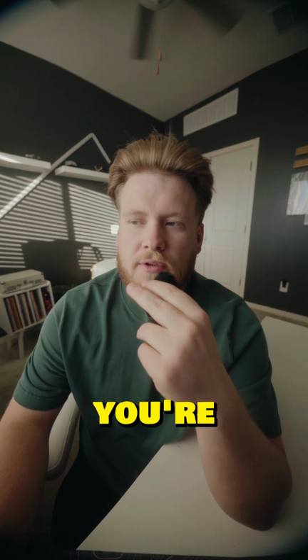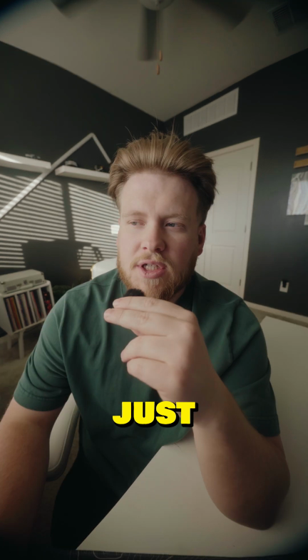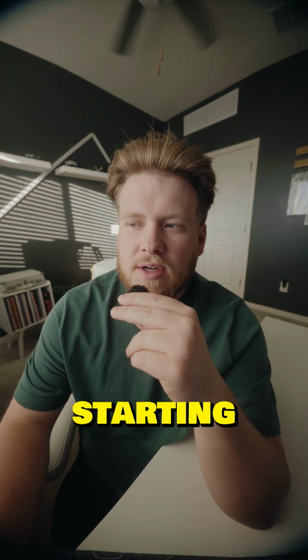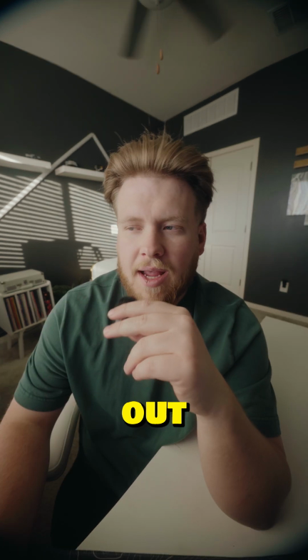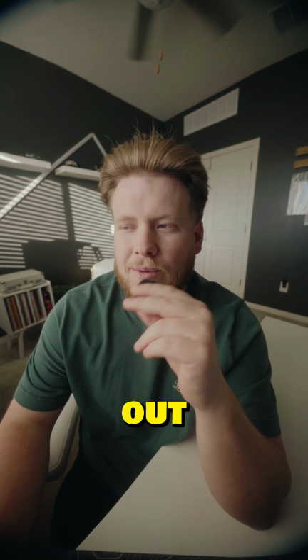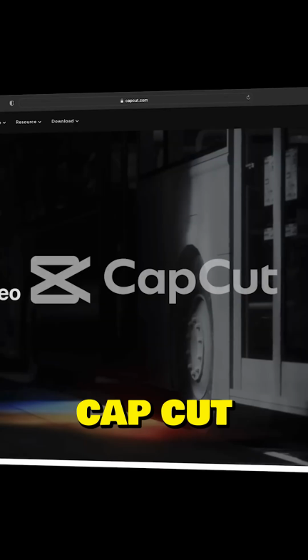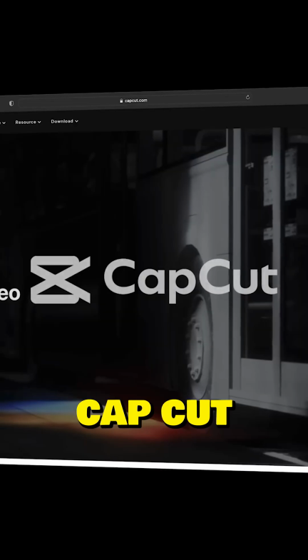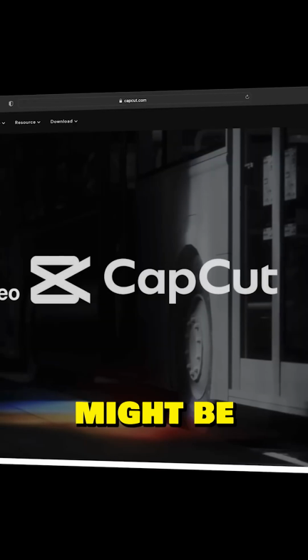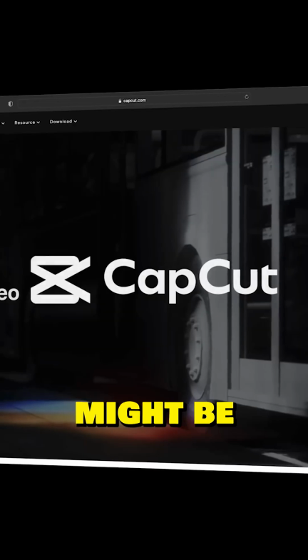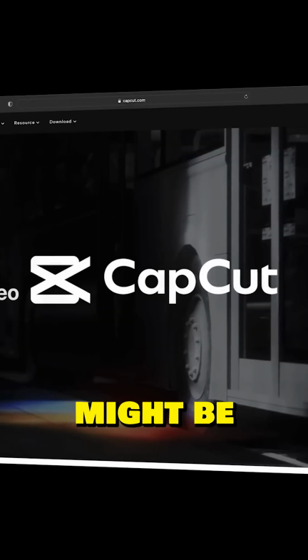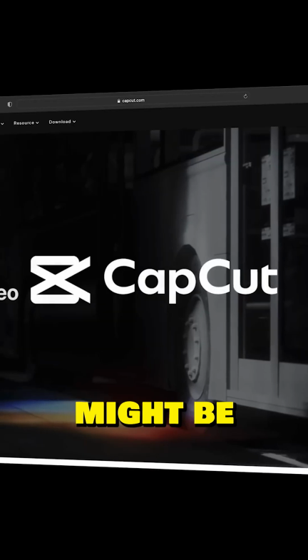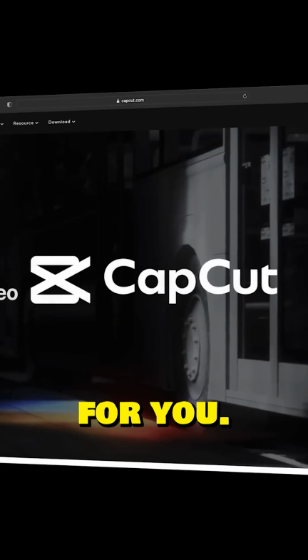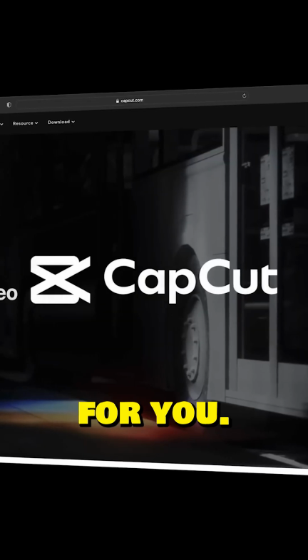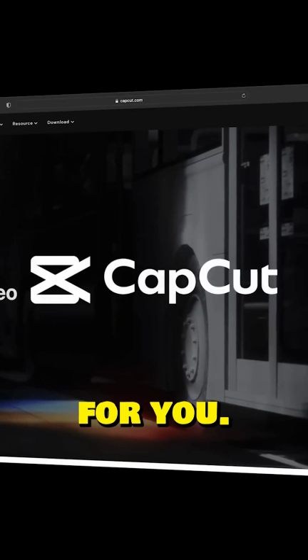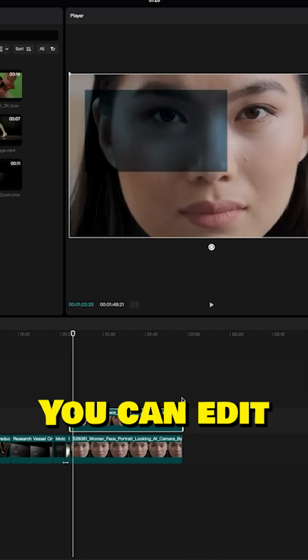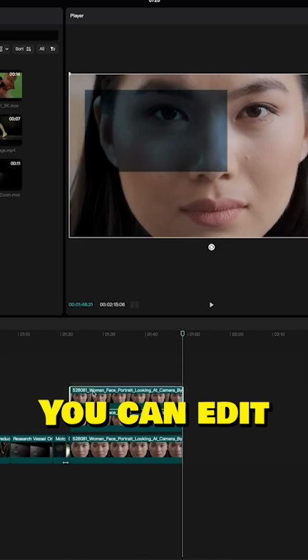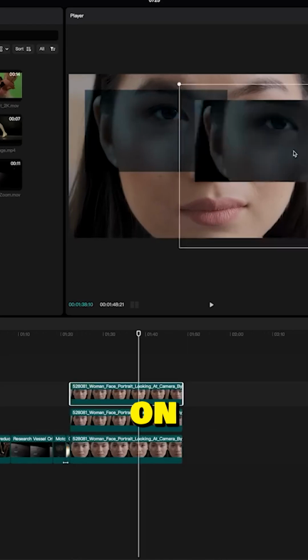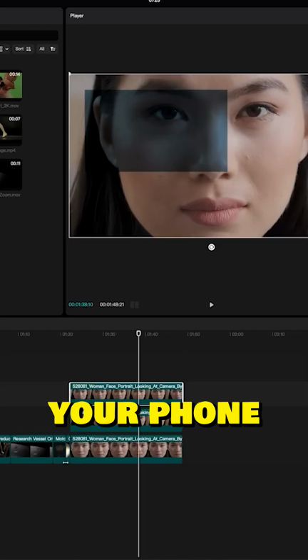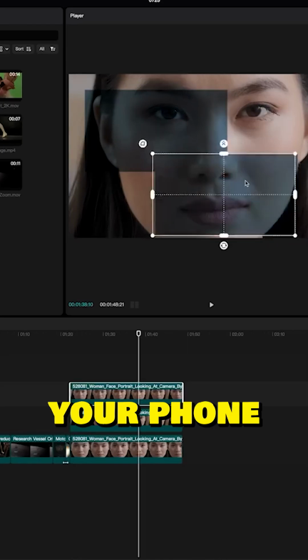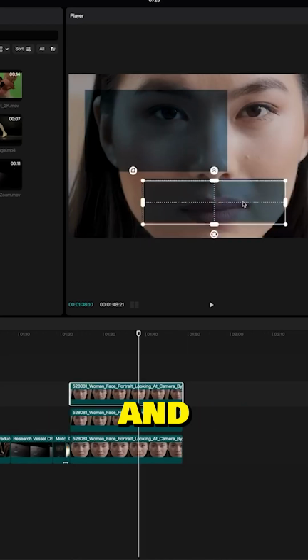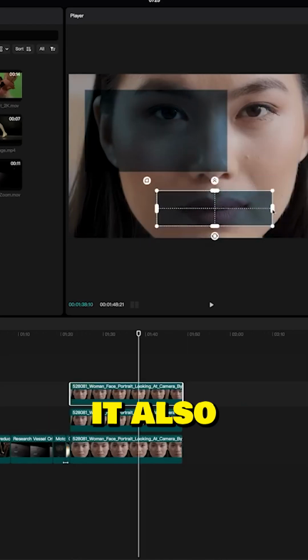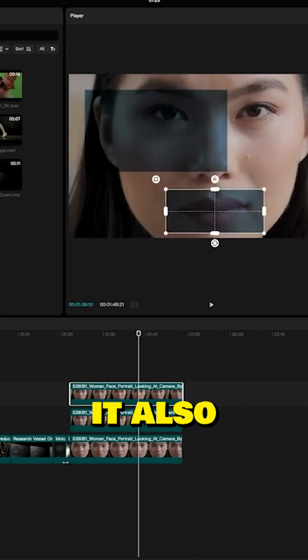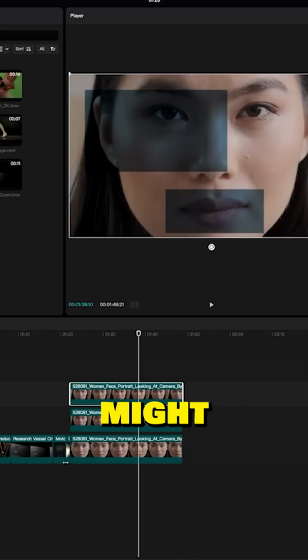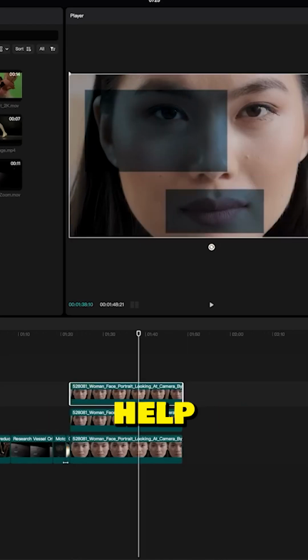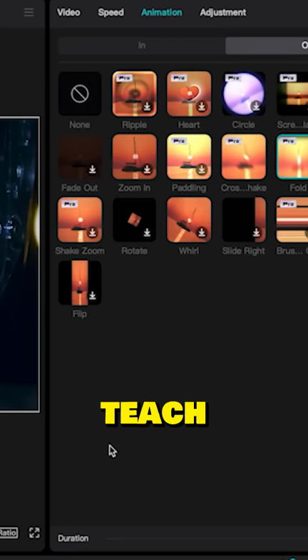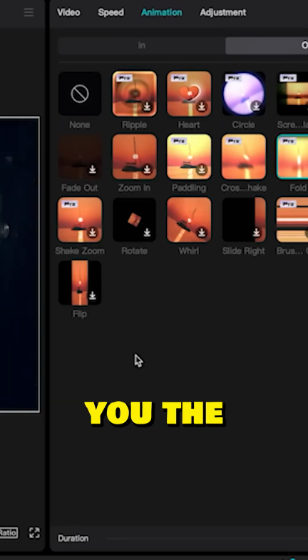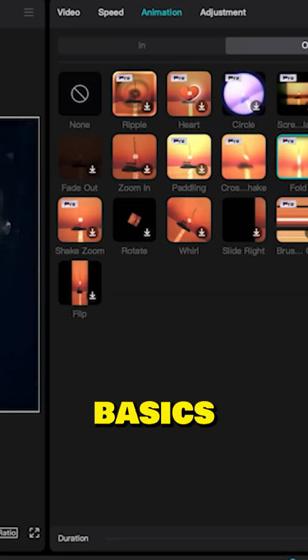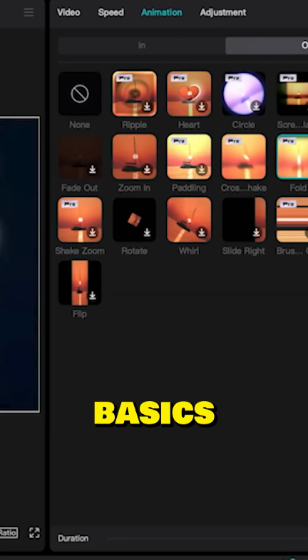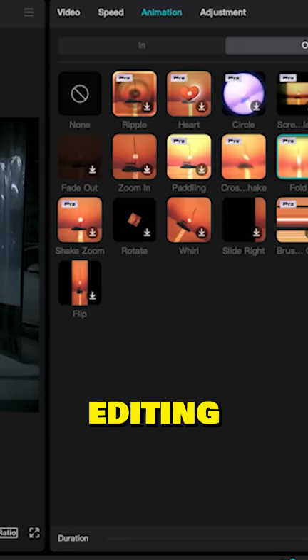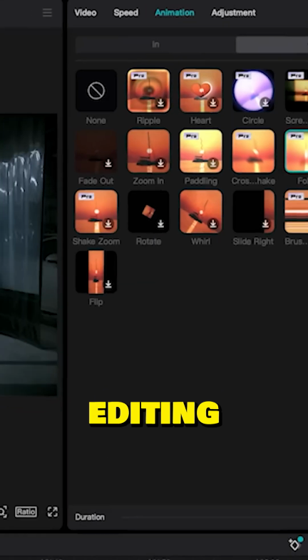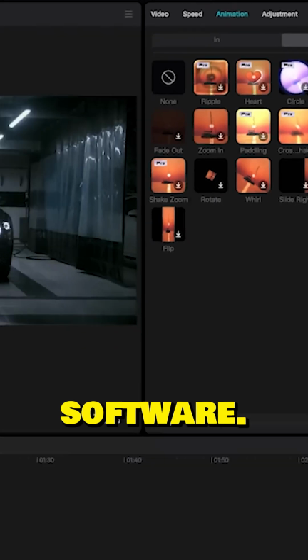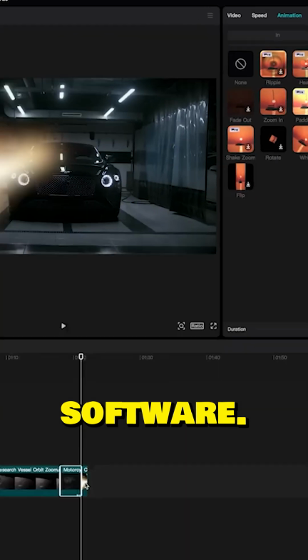If you're just starting out, CapCut might be for you. You can edit on your phone and it also might help teach you the basics of editing software.